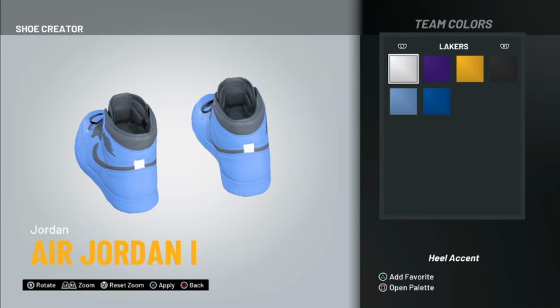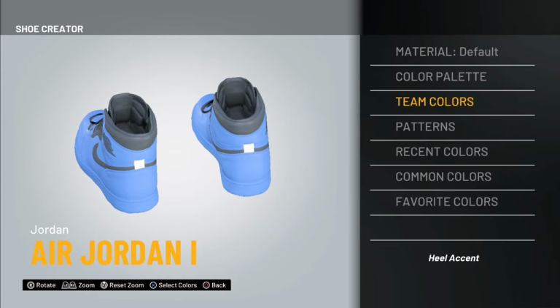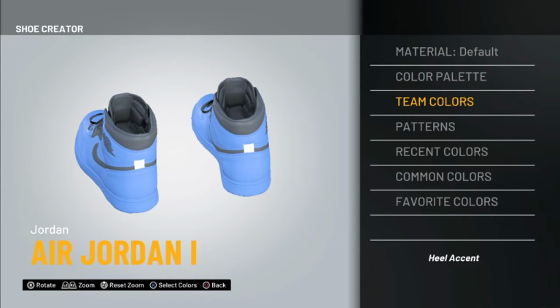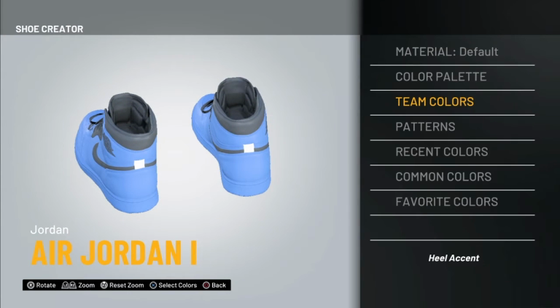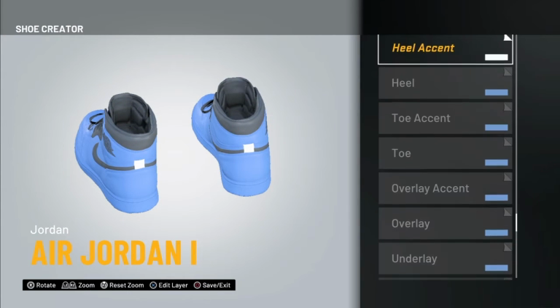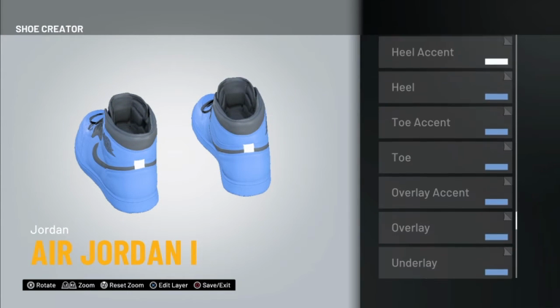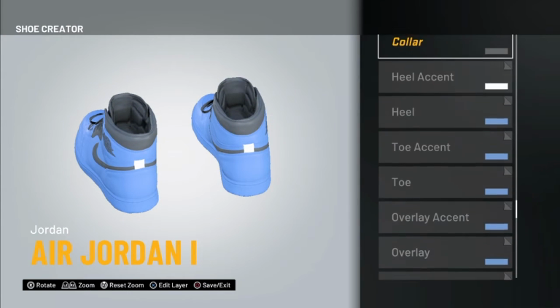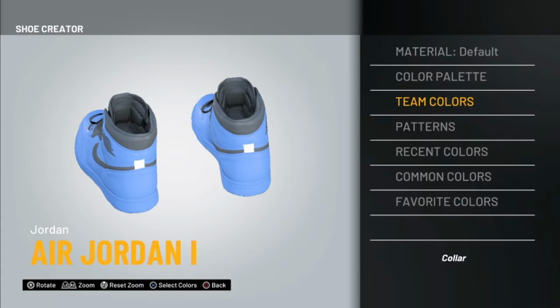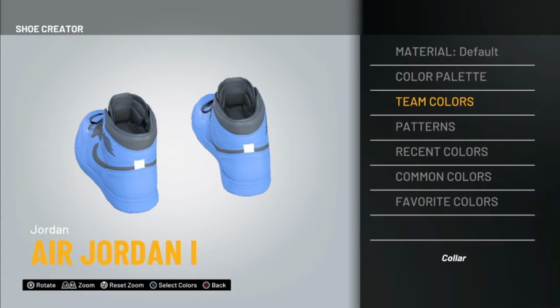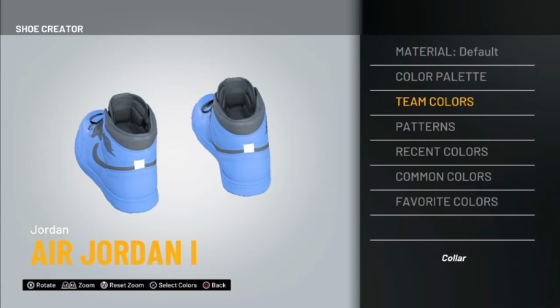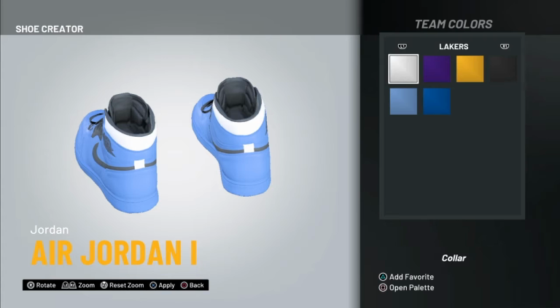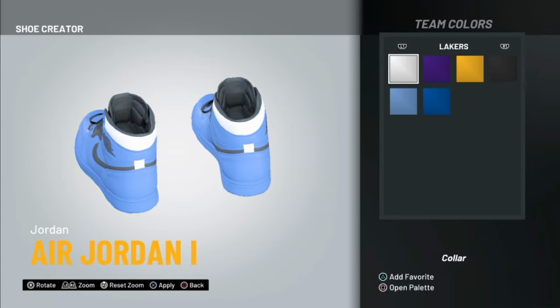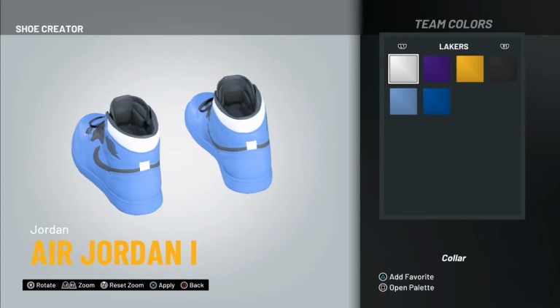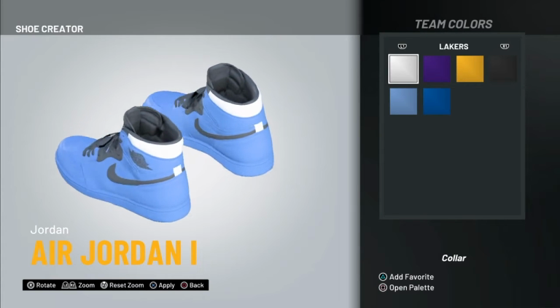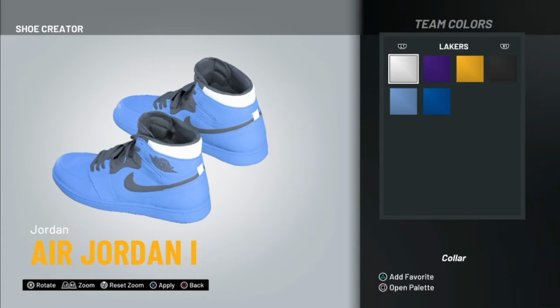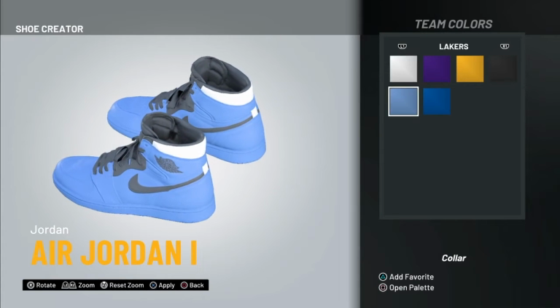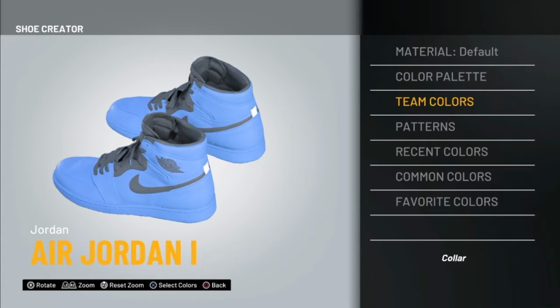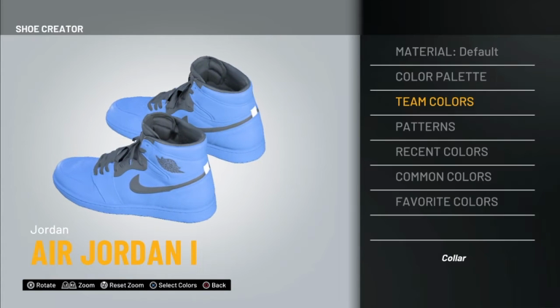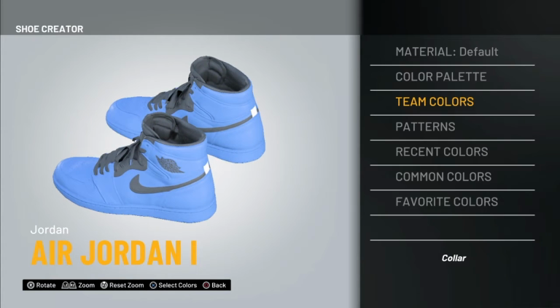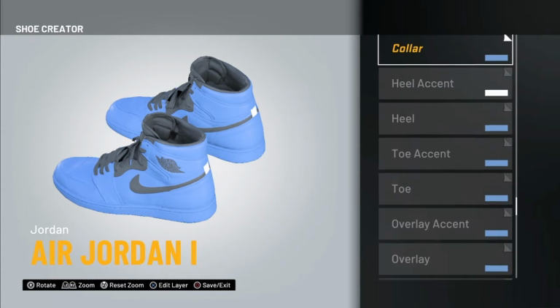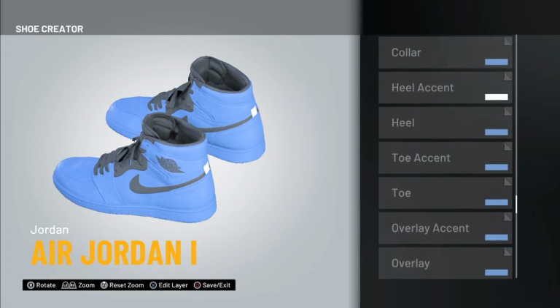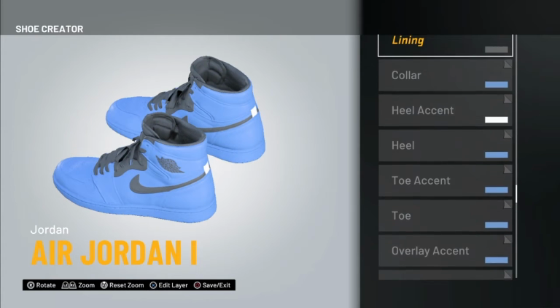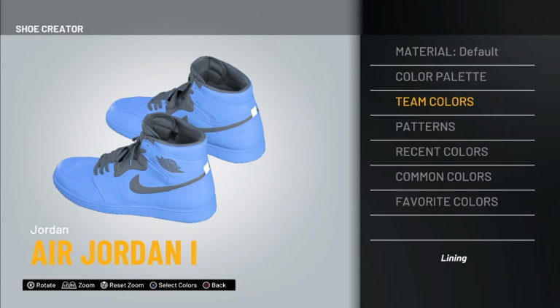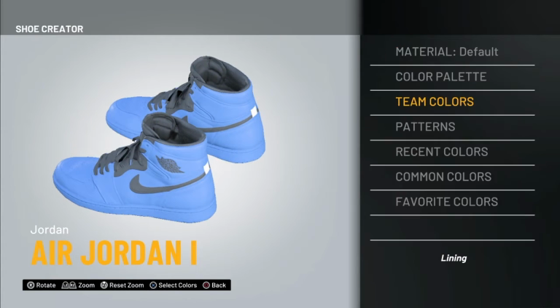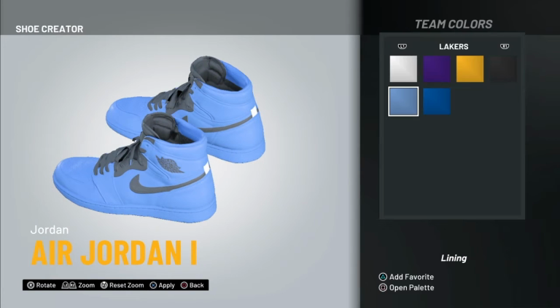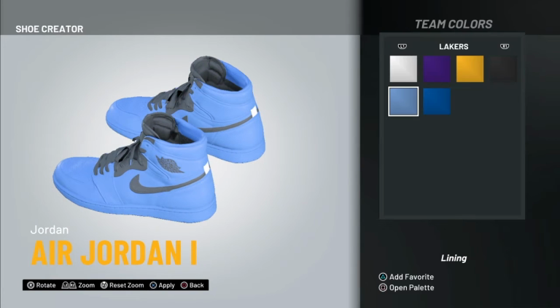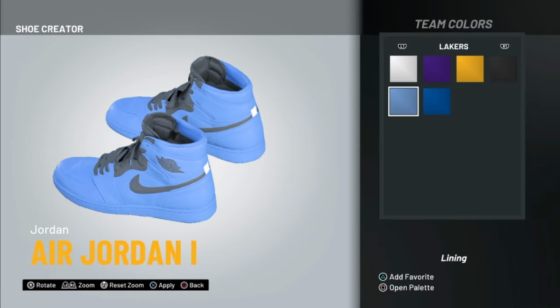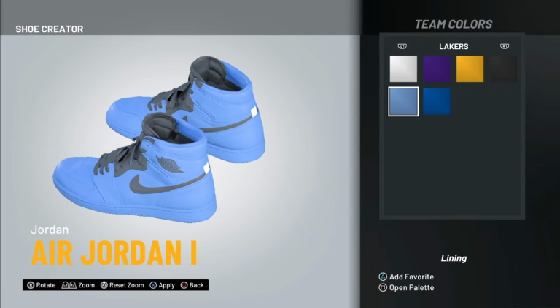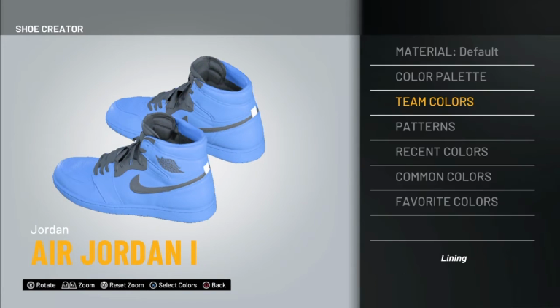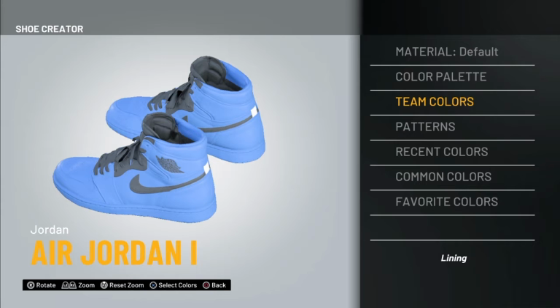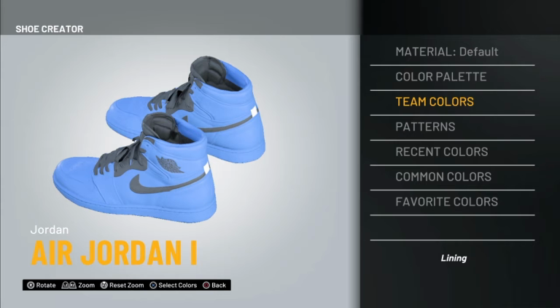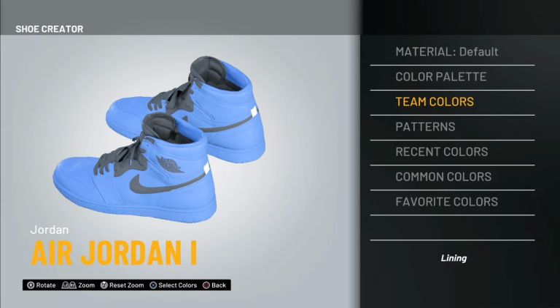The color is gonna be white there, then blue again, and the lining blue.